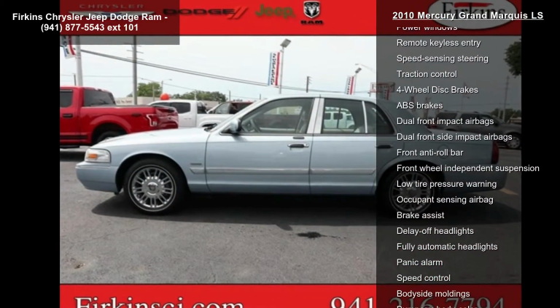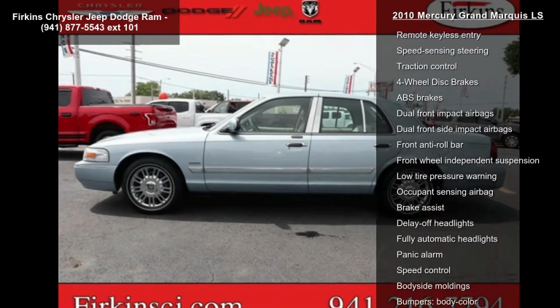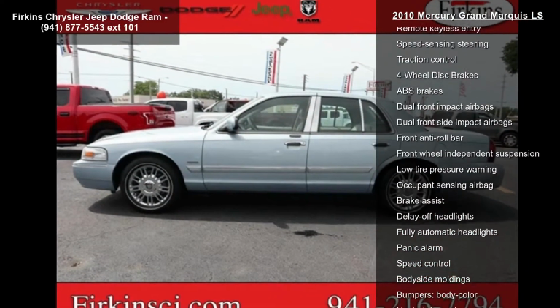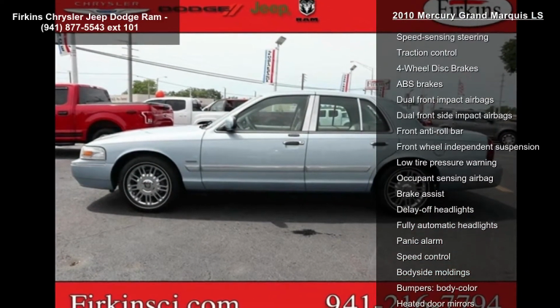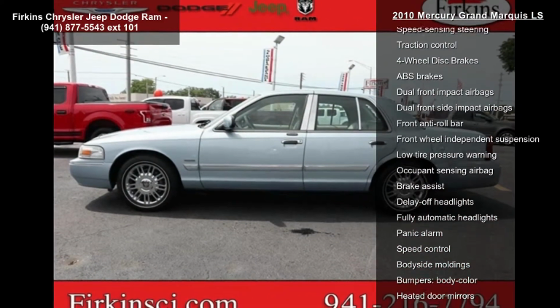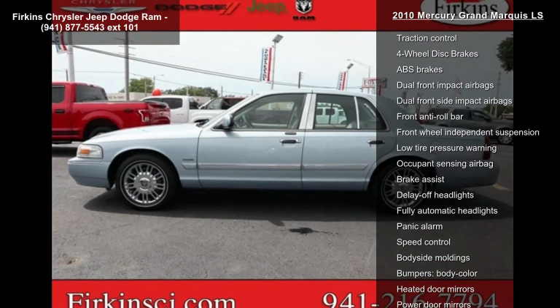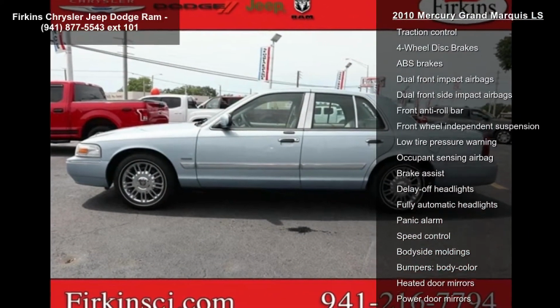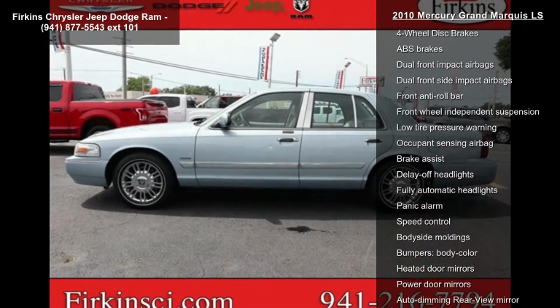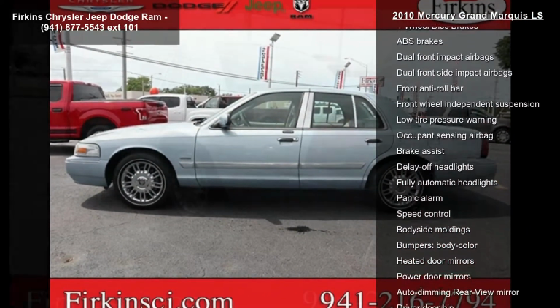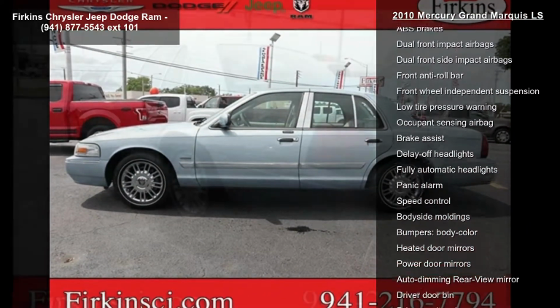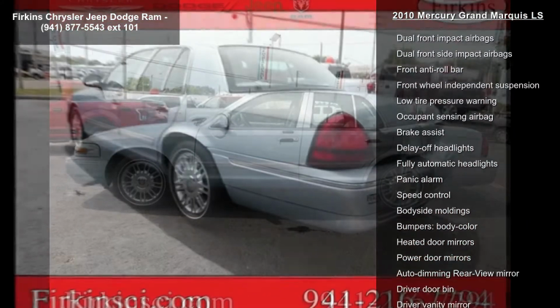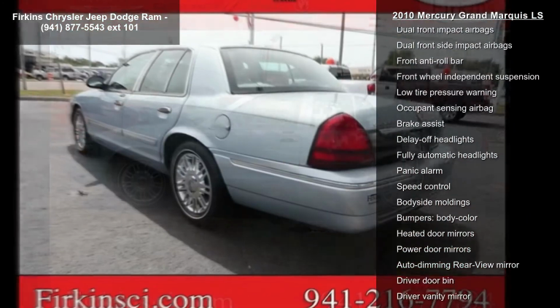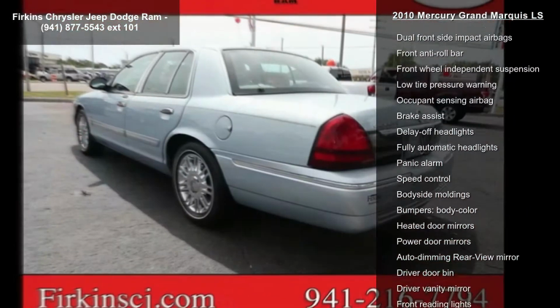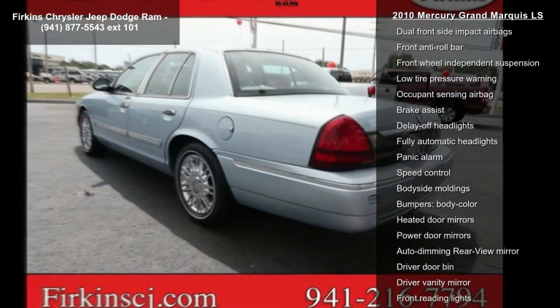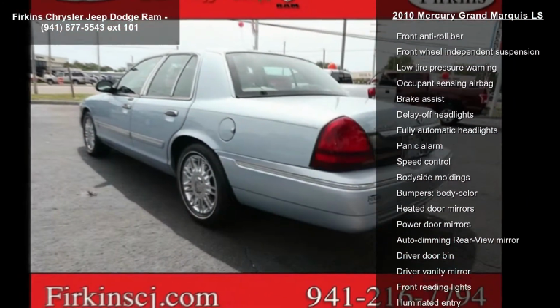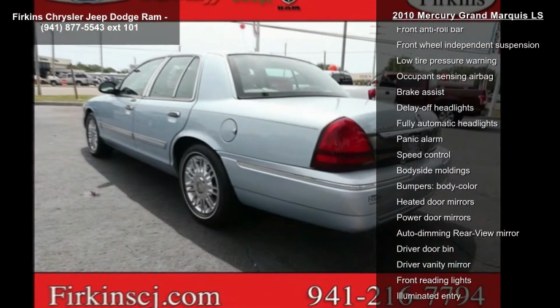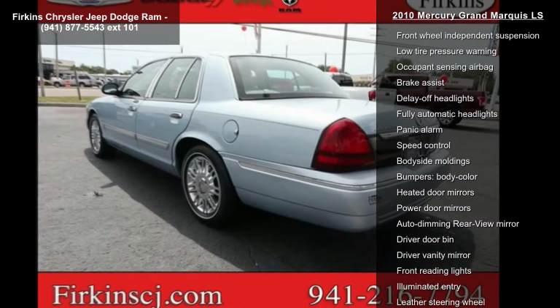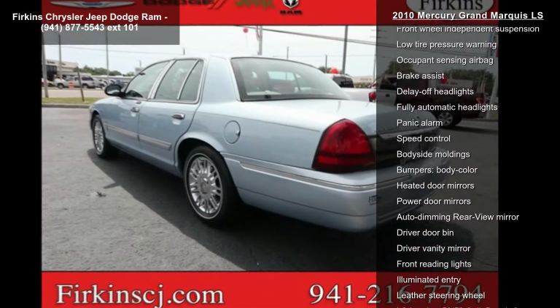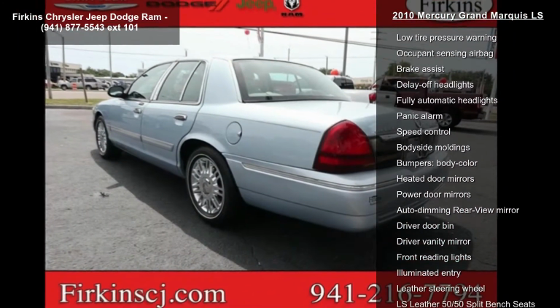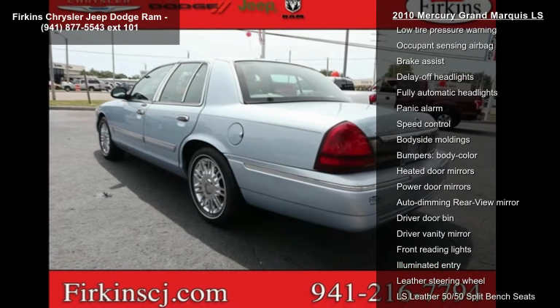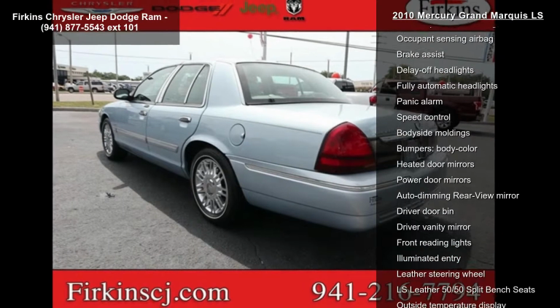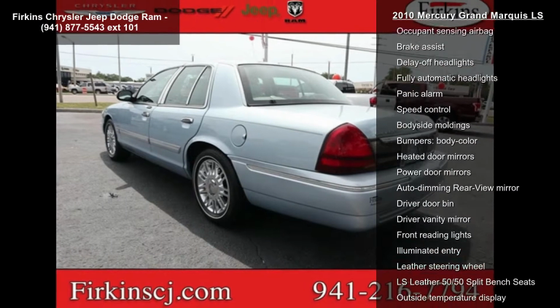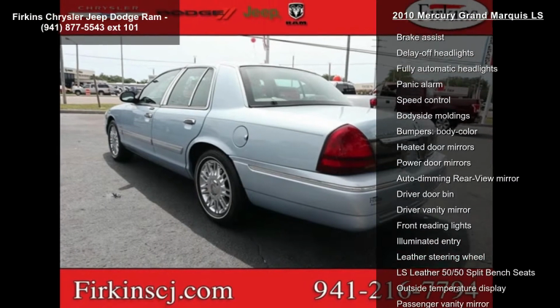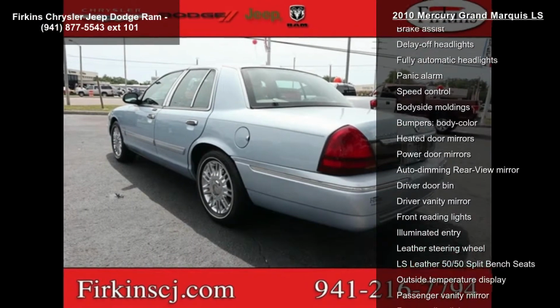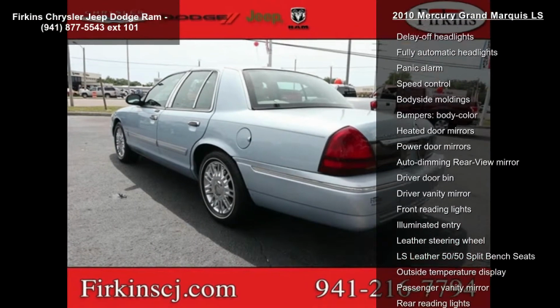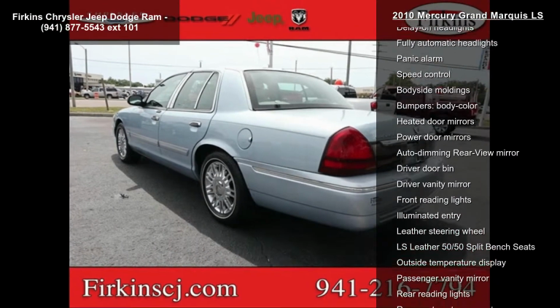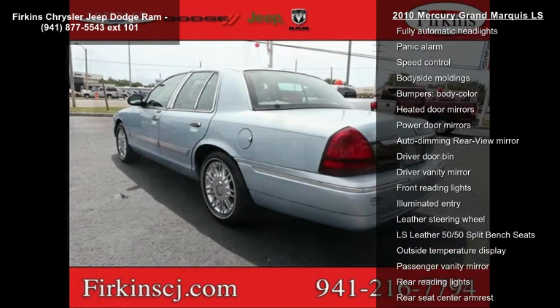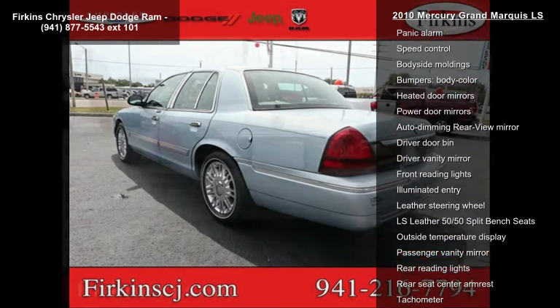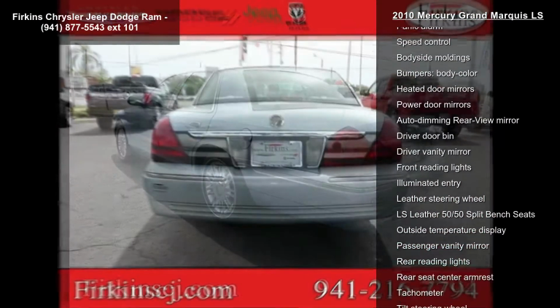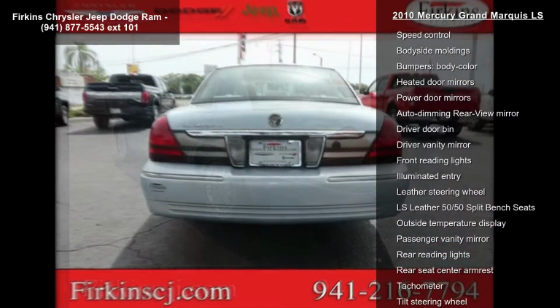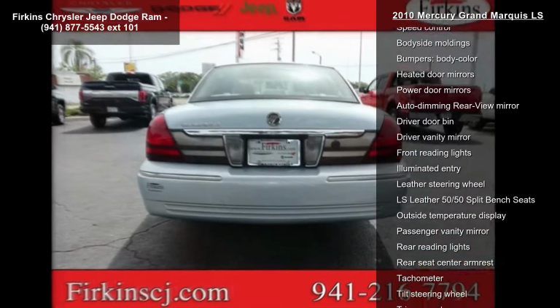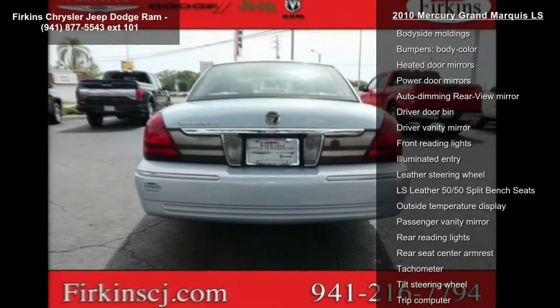Air conditioning, automatic temperature control, rear window defroster, power driver seat, and power steering.